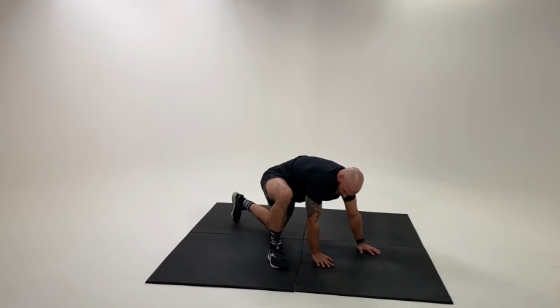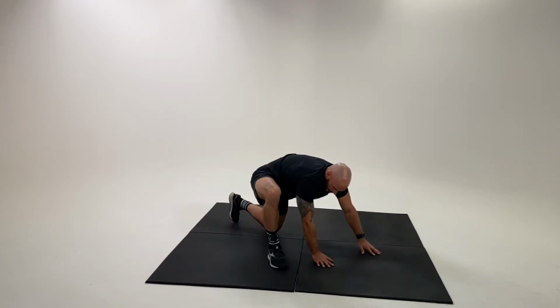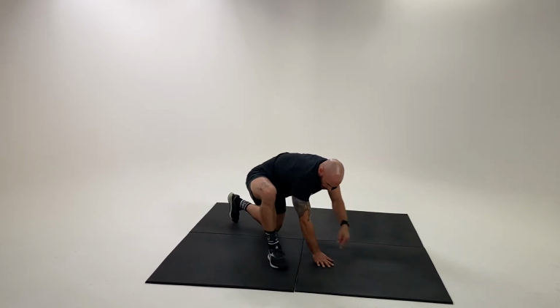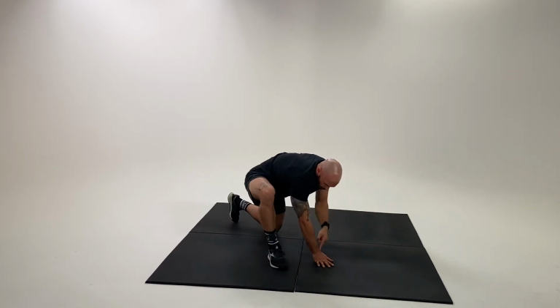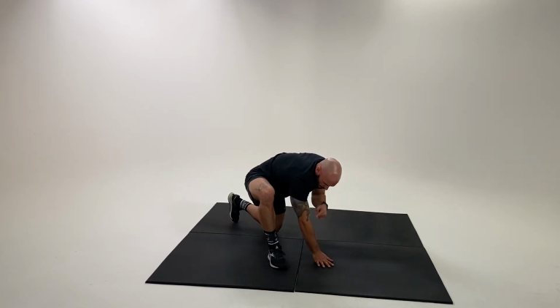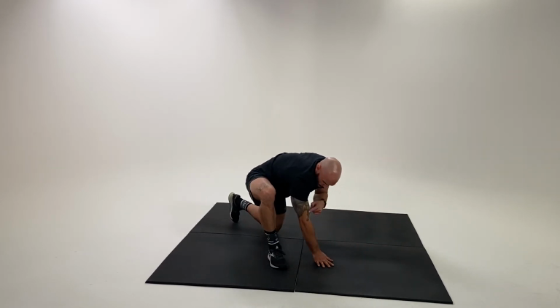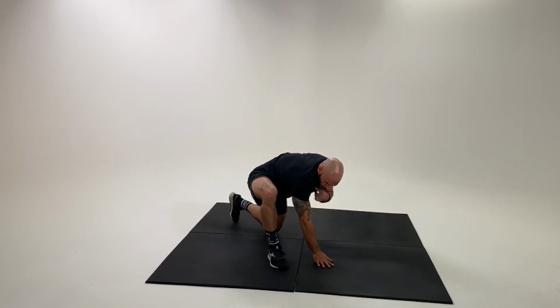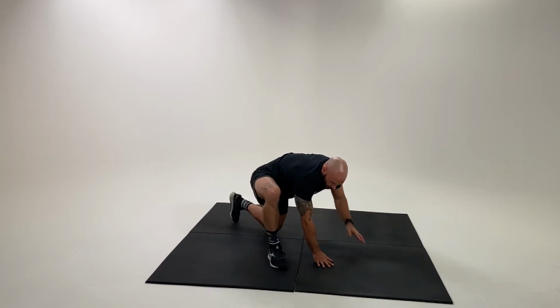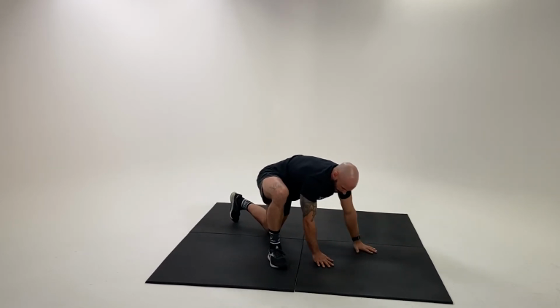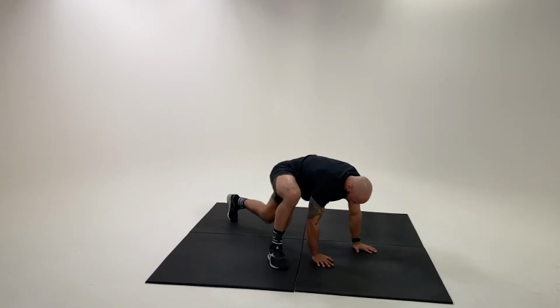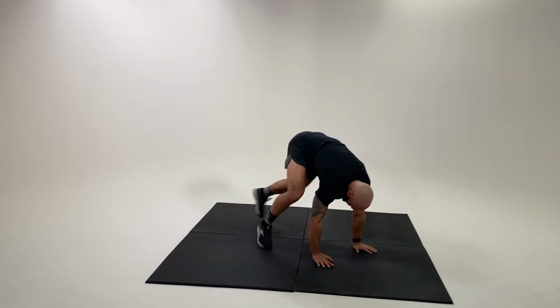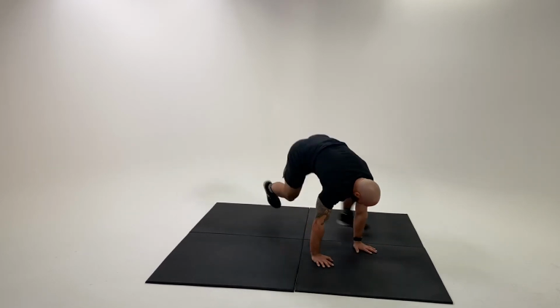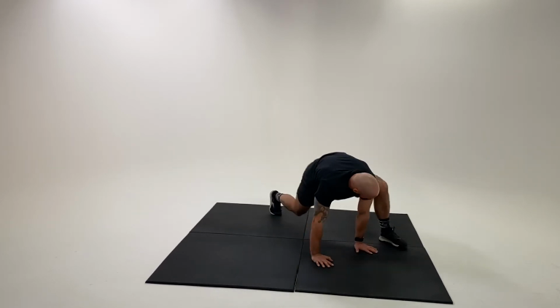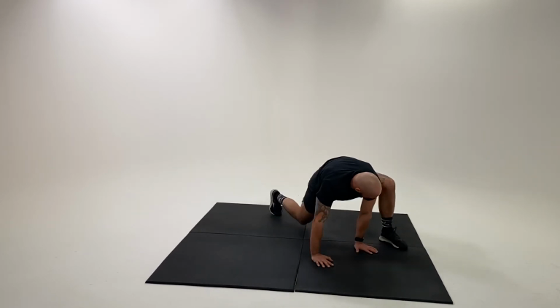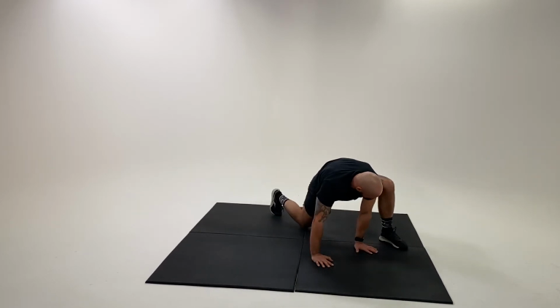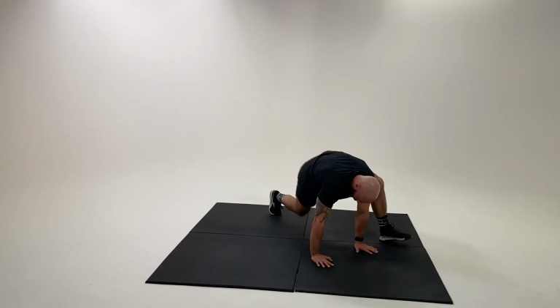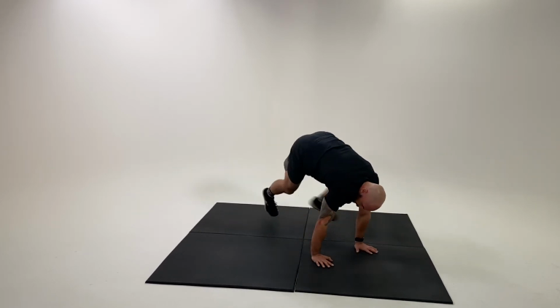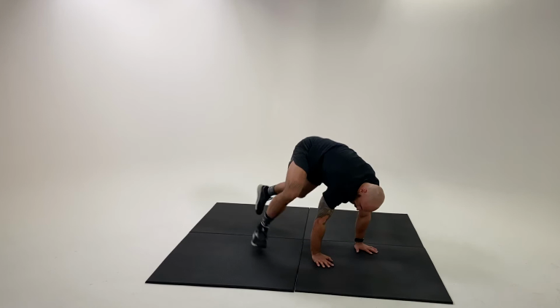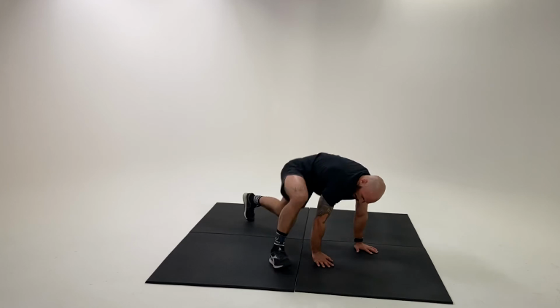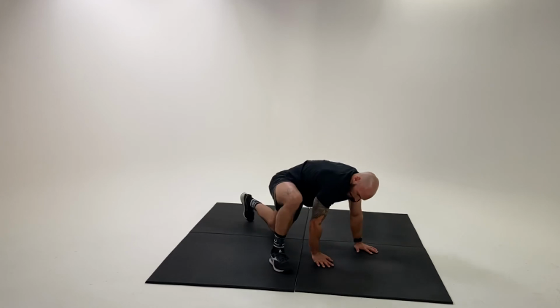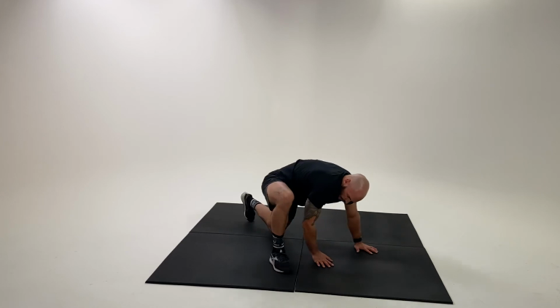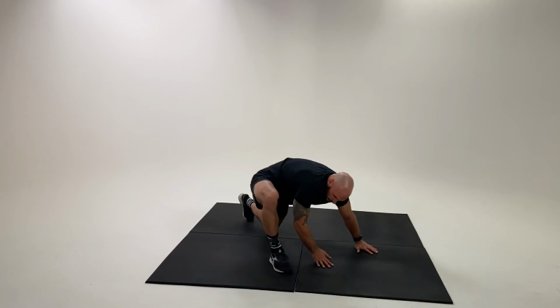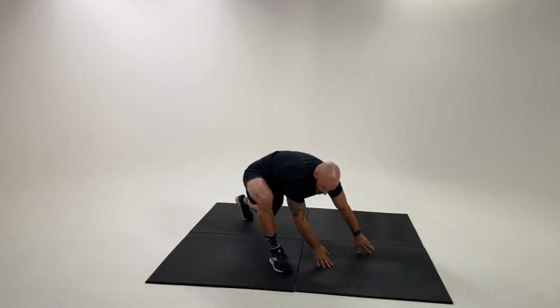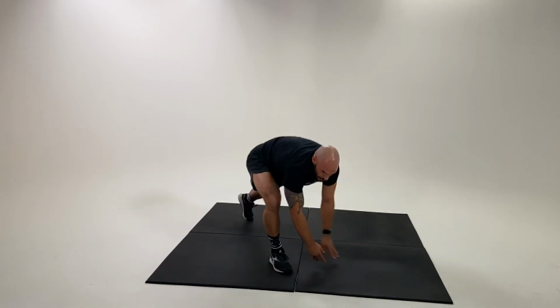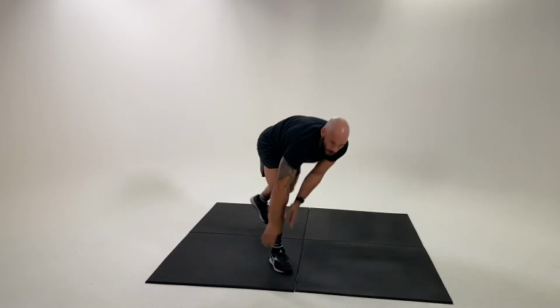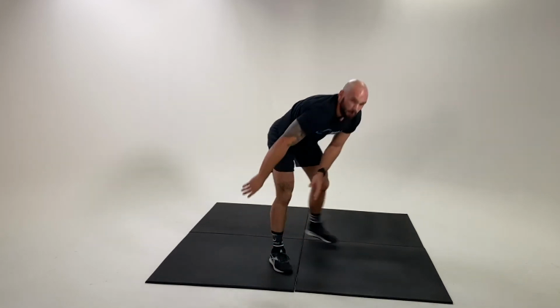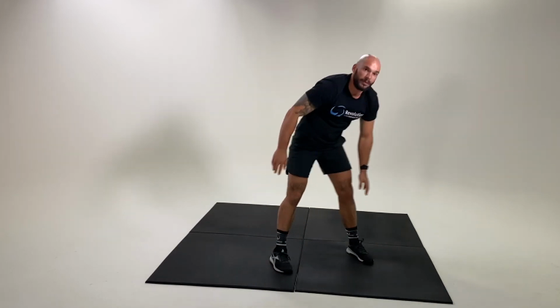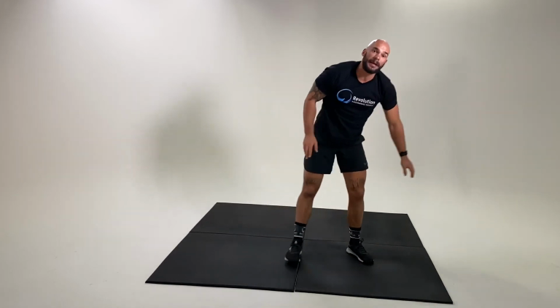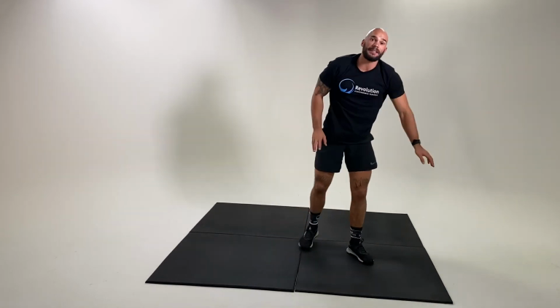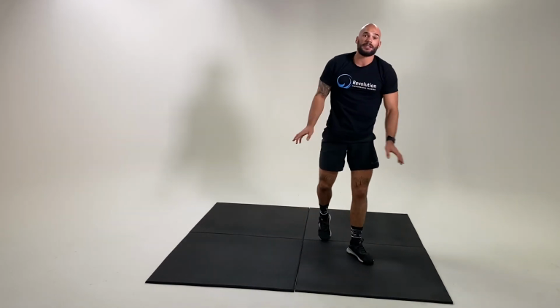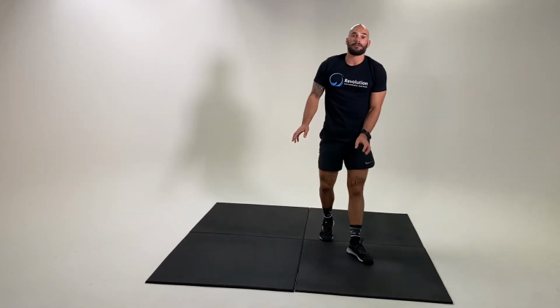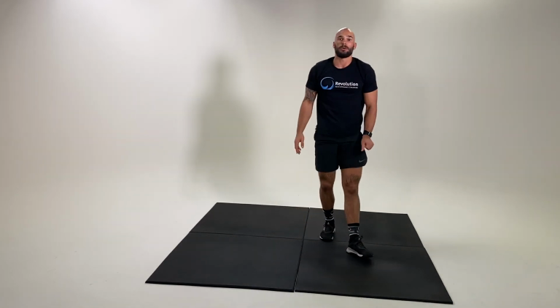Again, wrist, shoulder and elbows are stacked. A soft touch with the back knee to the floor.